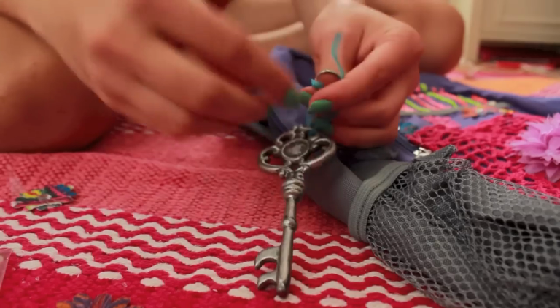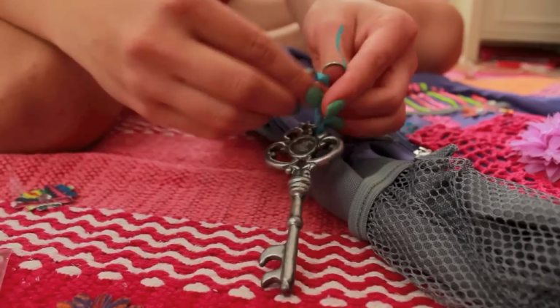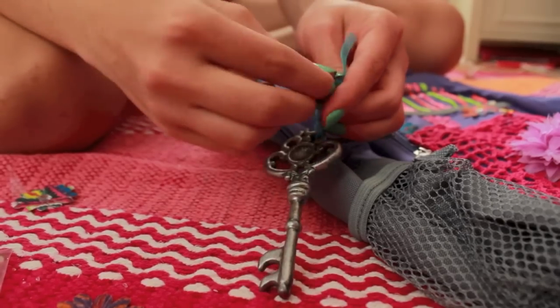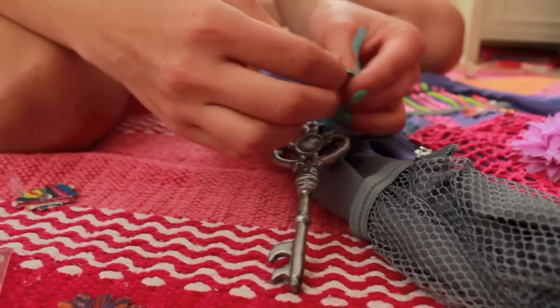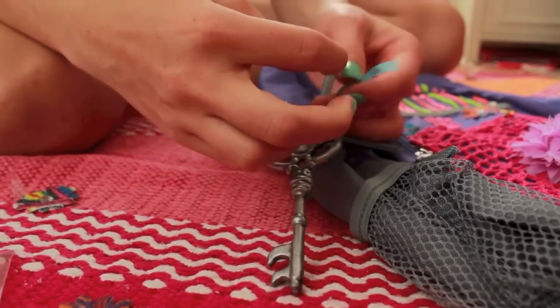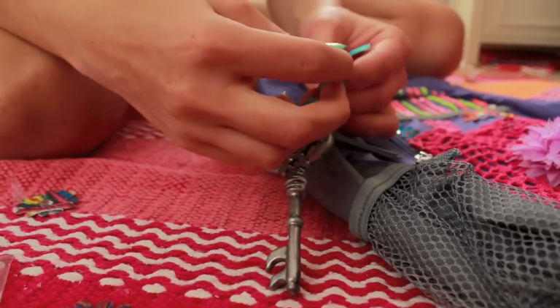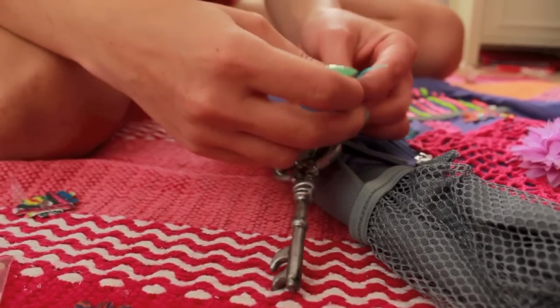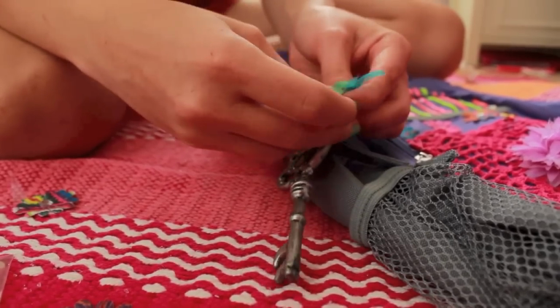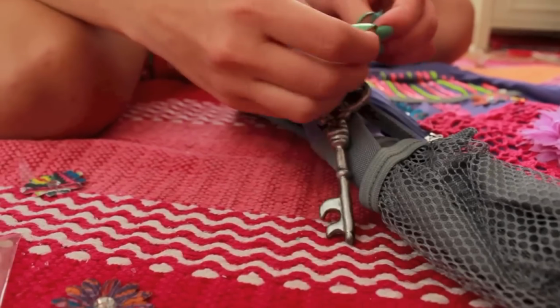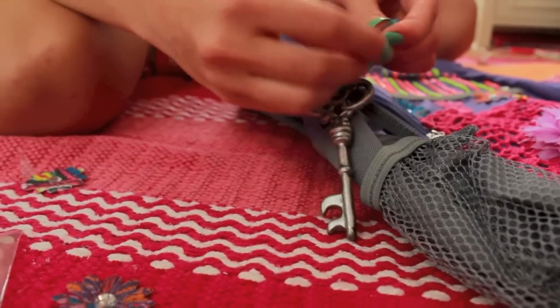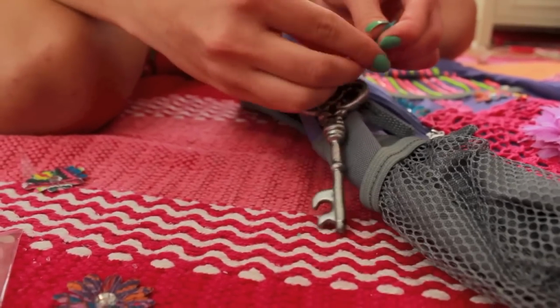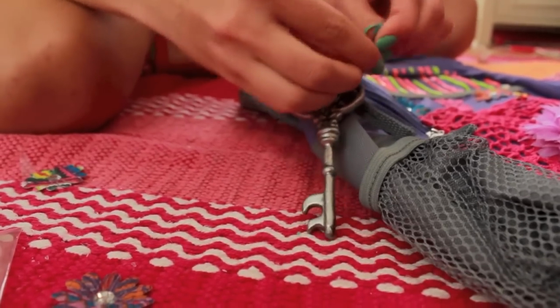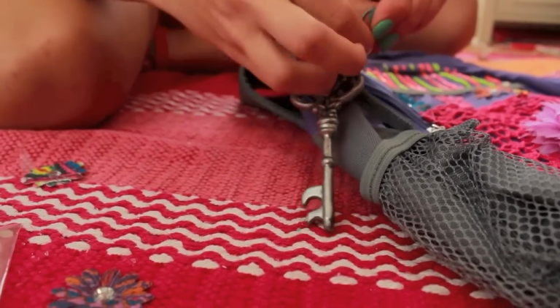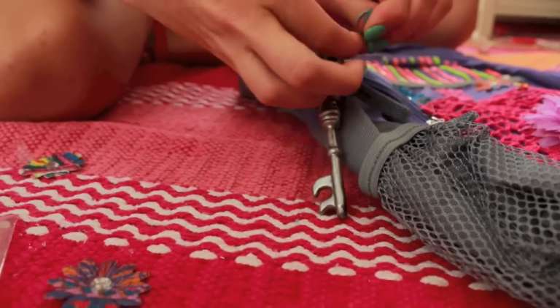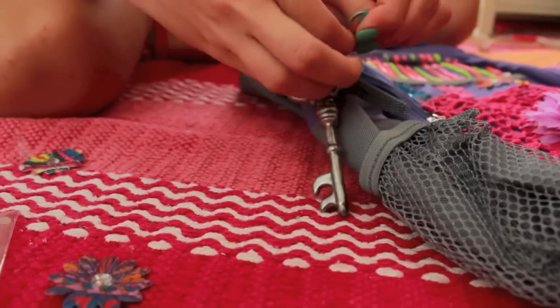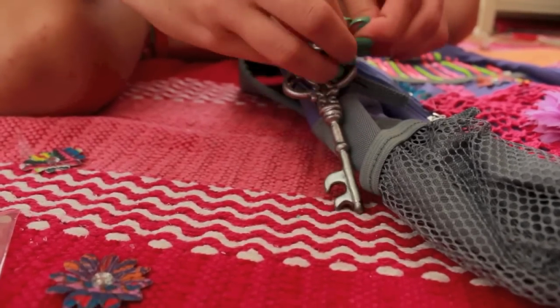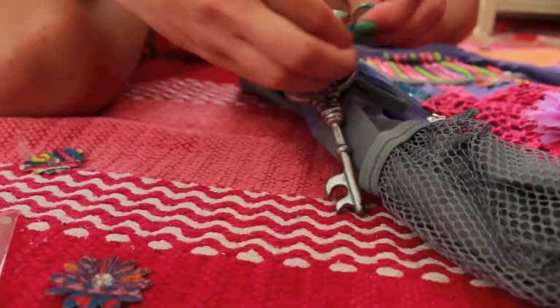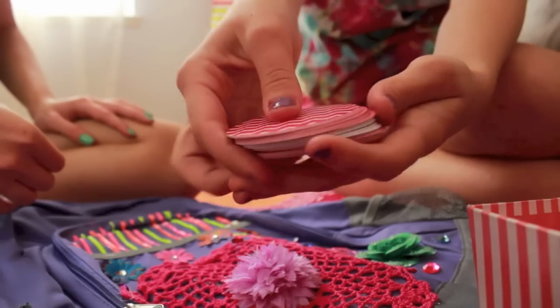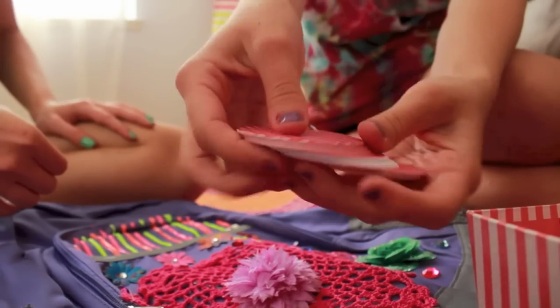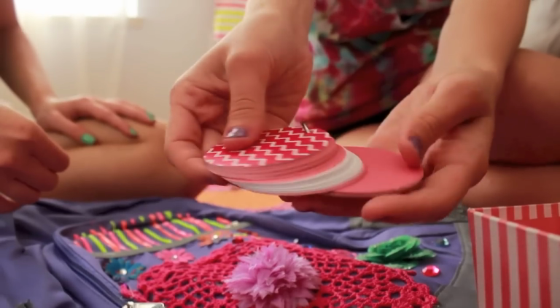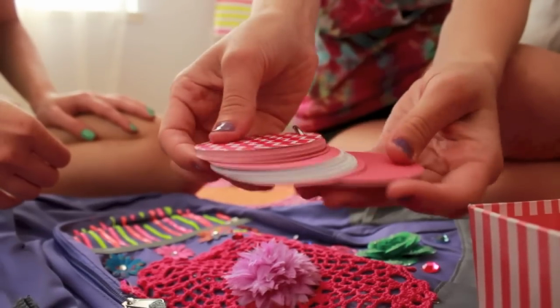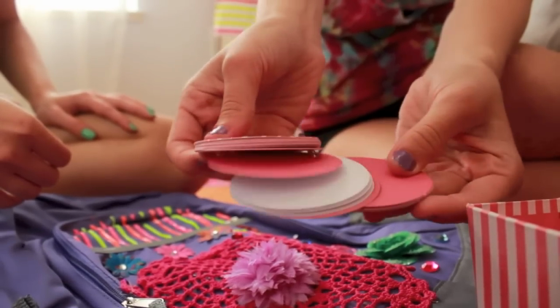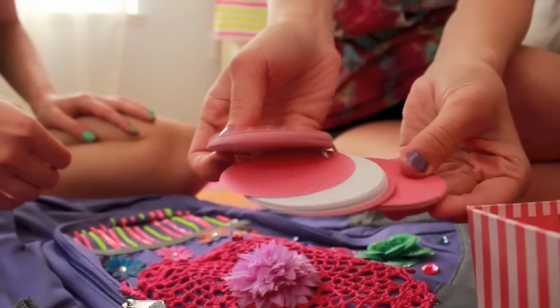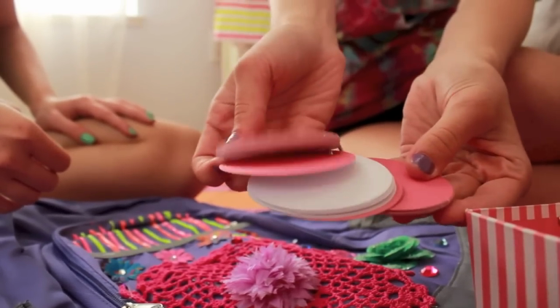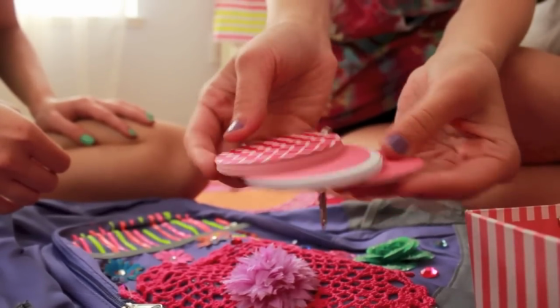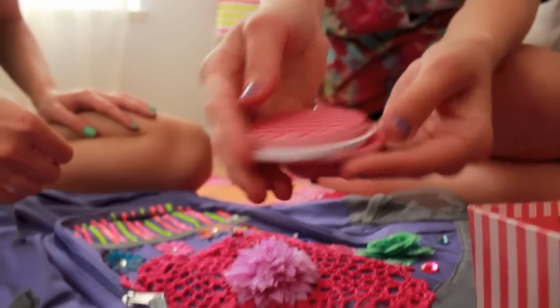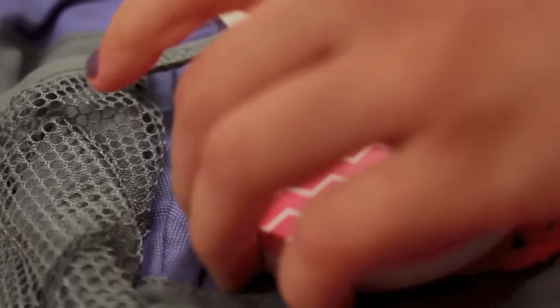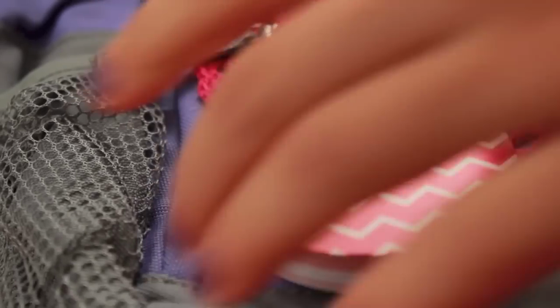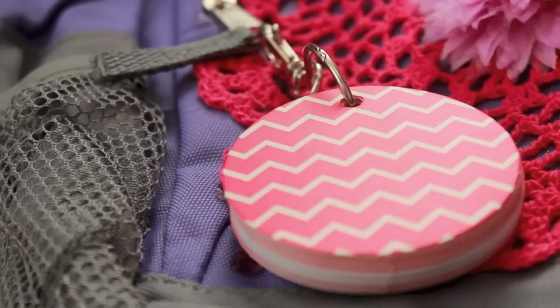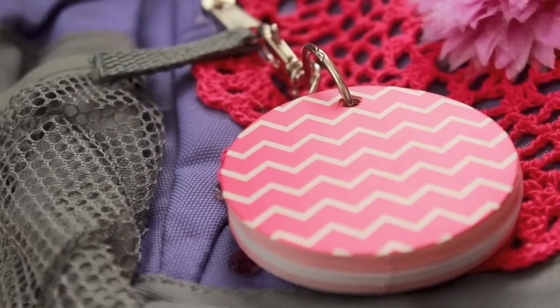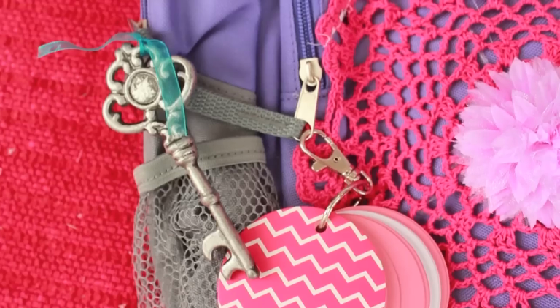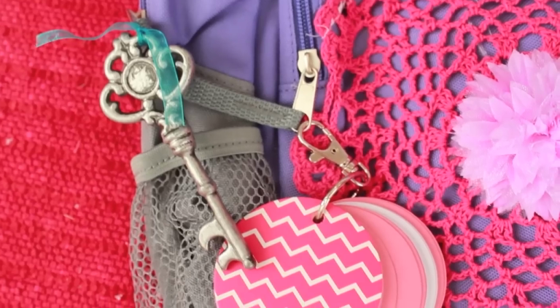I also added some funky different keychains. This one is a key I found at Michaels, and then this one is a little notebook I found at Target.